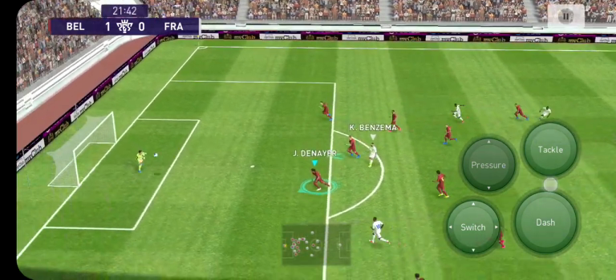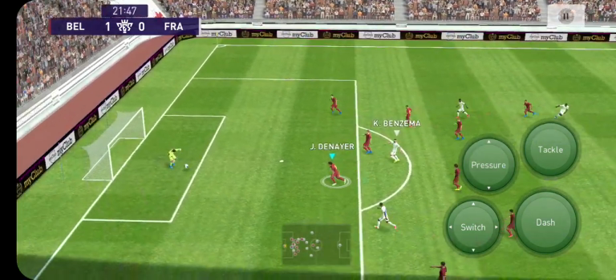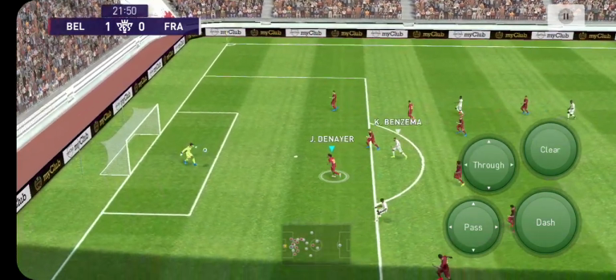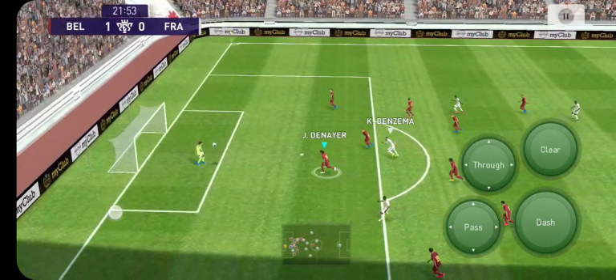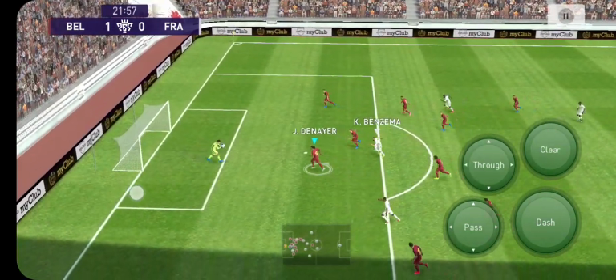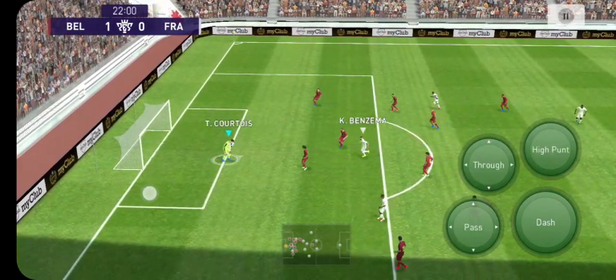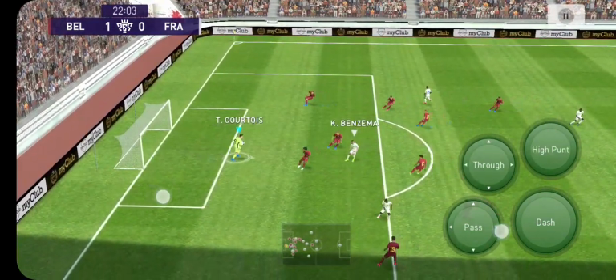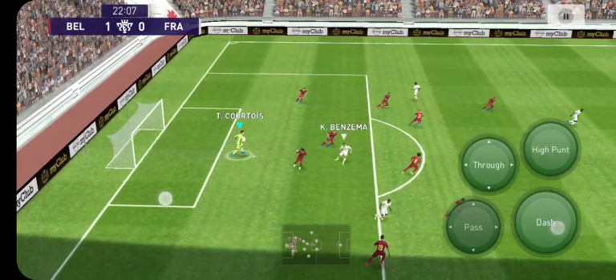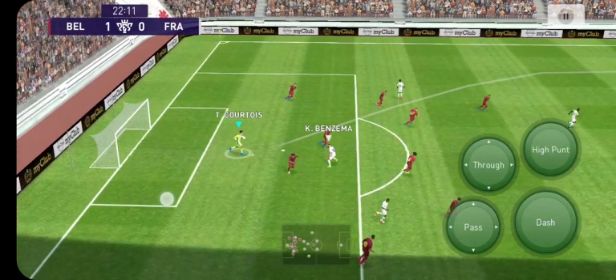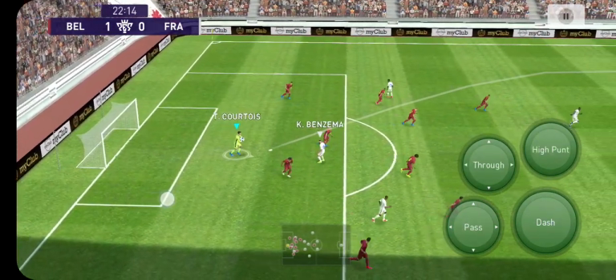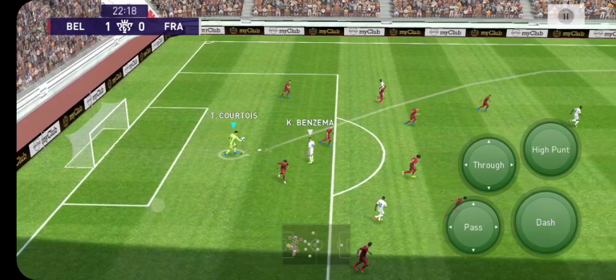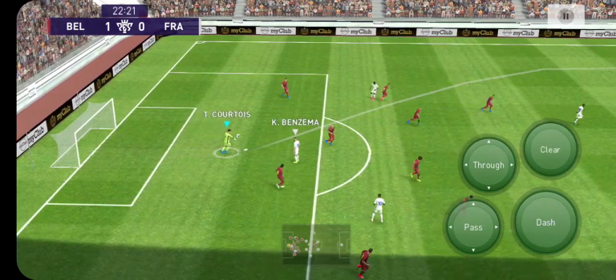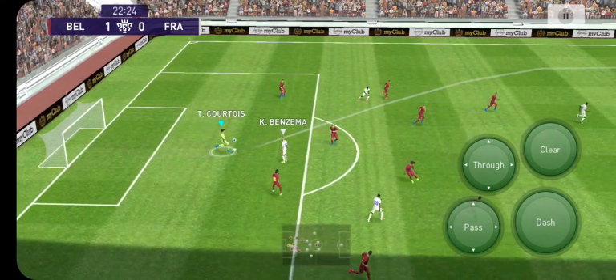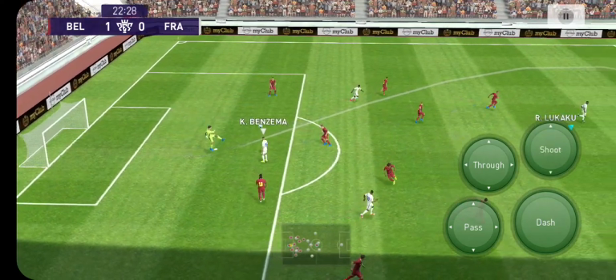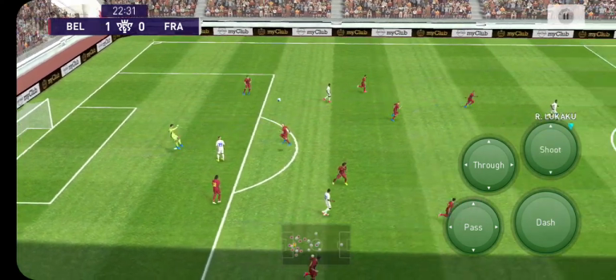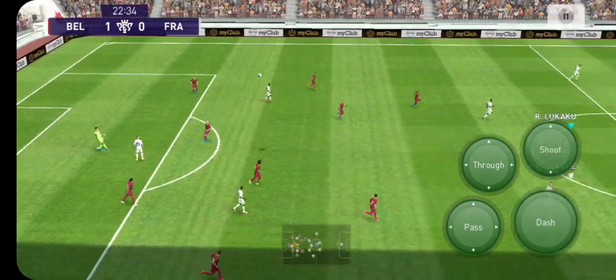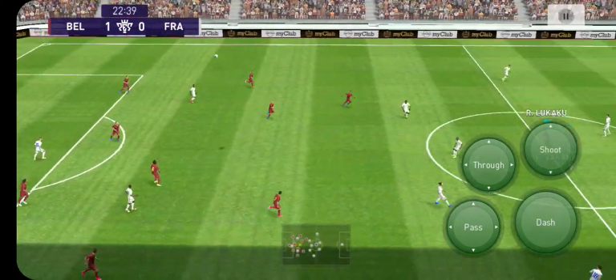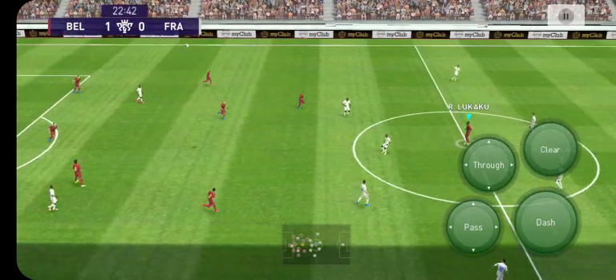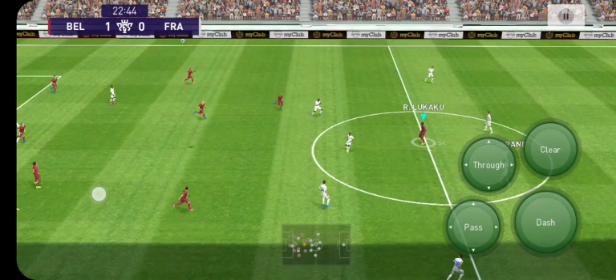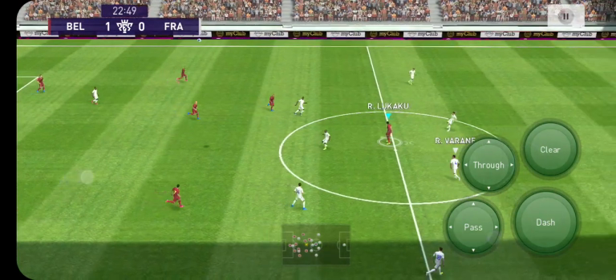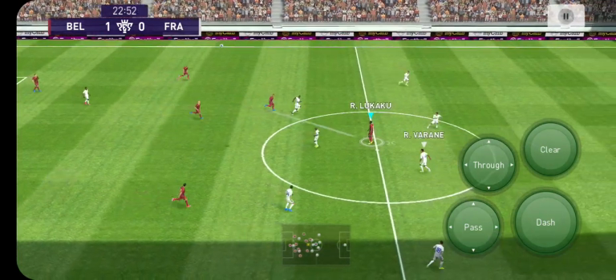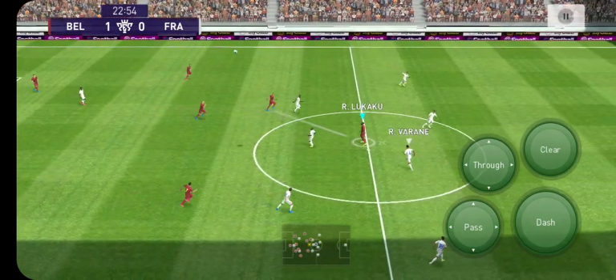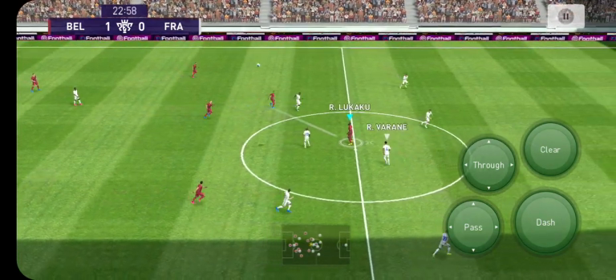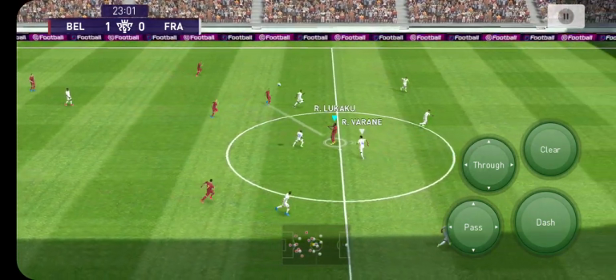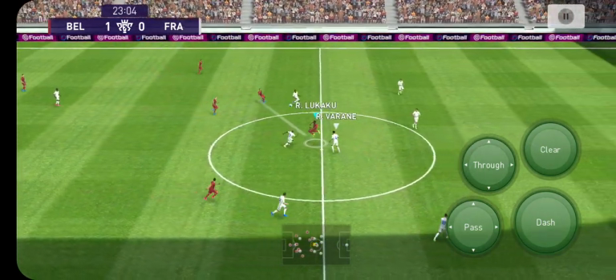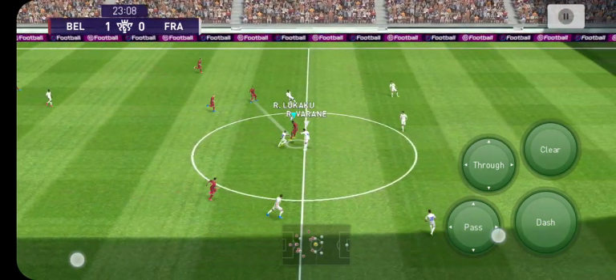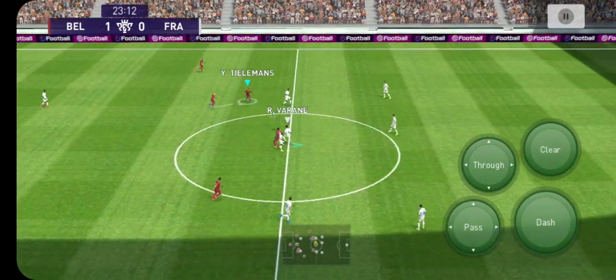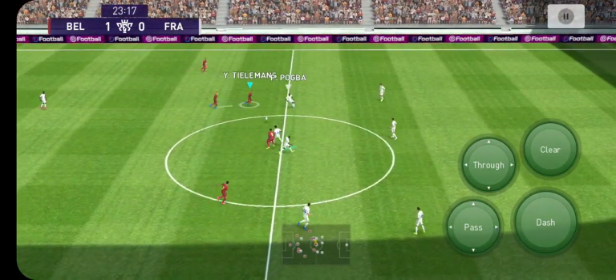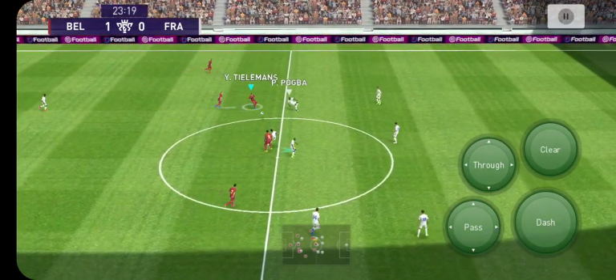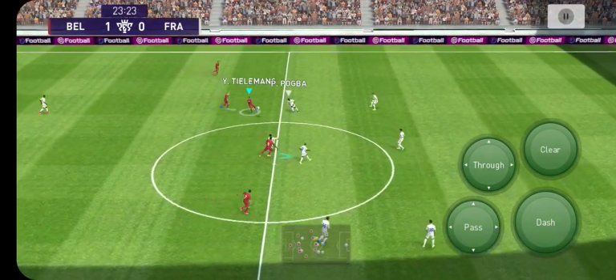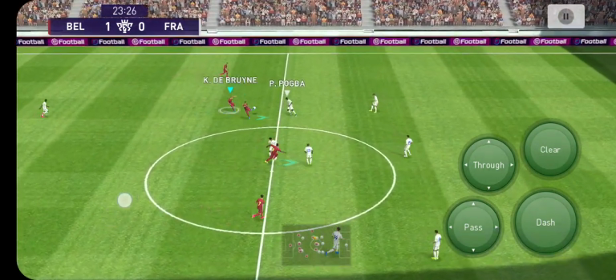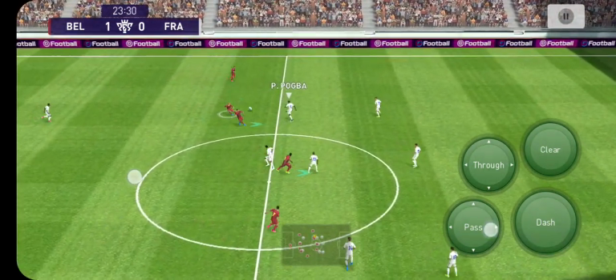Benzema! Stop that. Wasn't easy. What can I say? Truly wonderful goalkeeper.